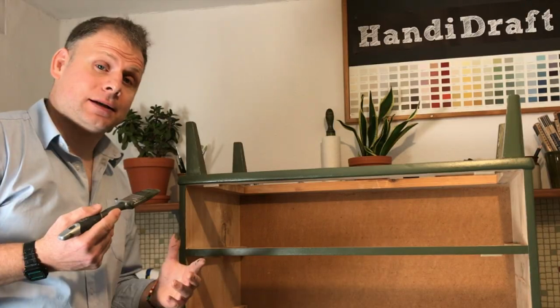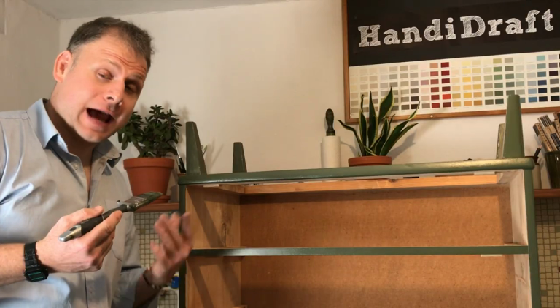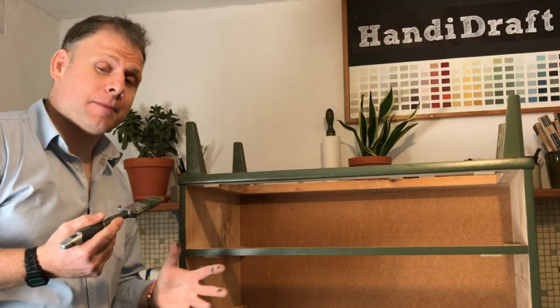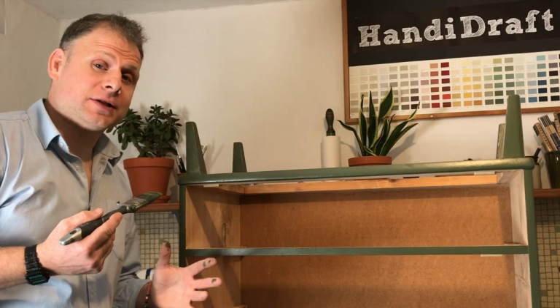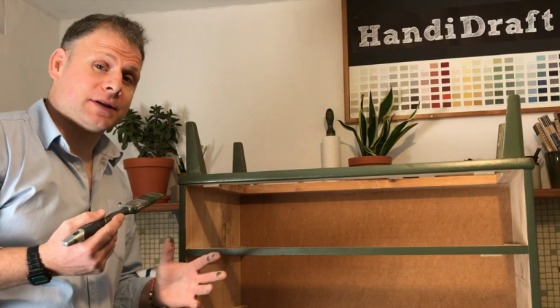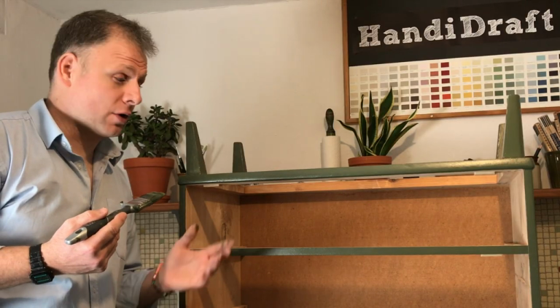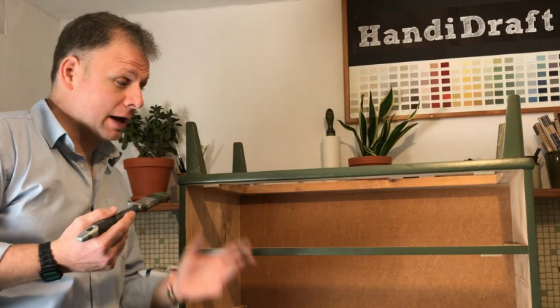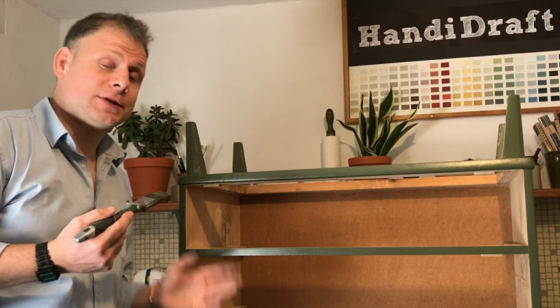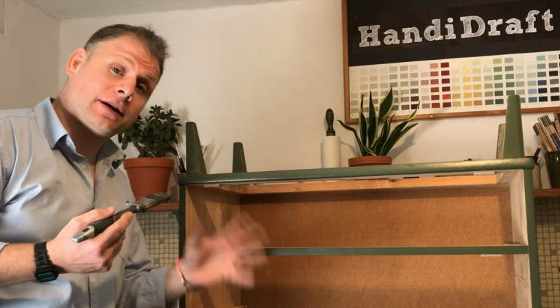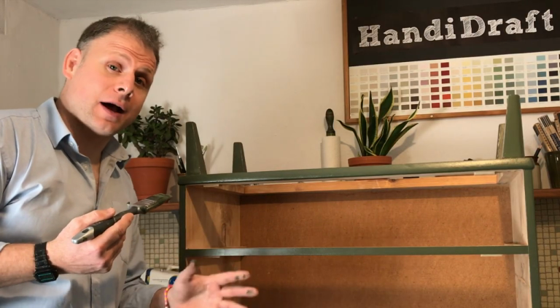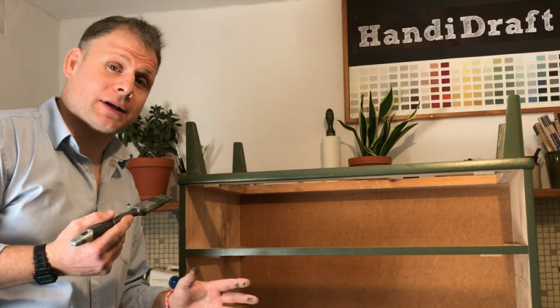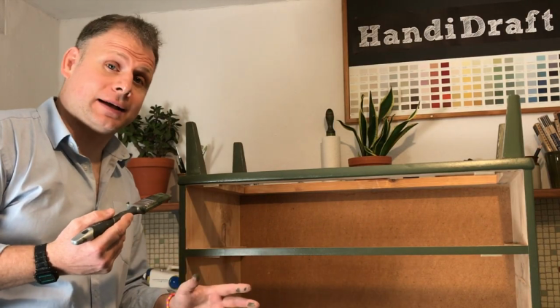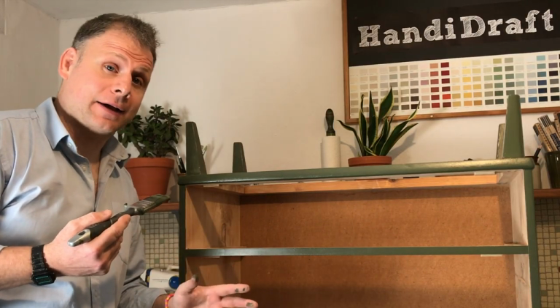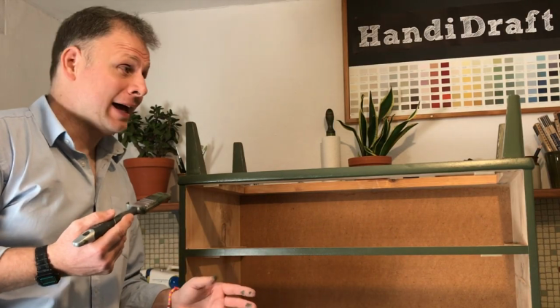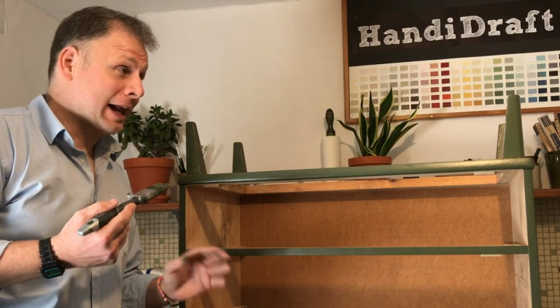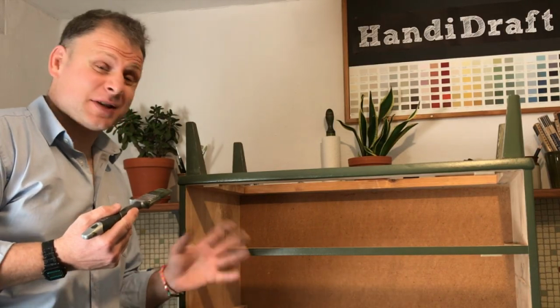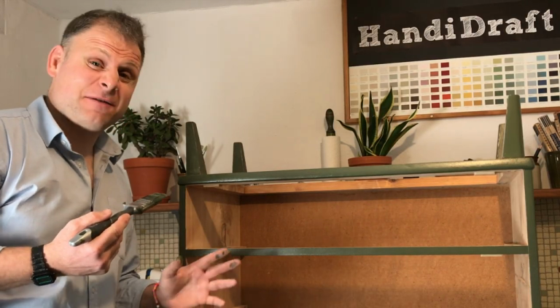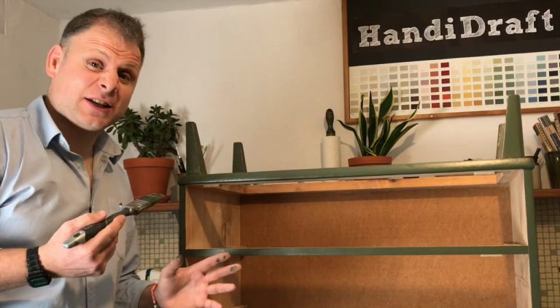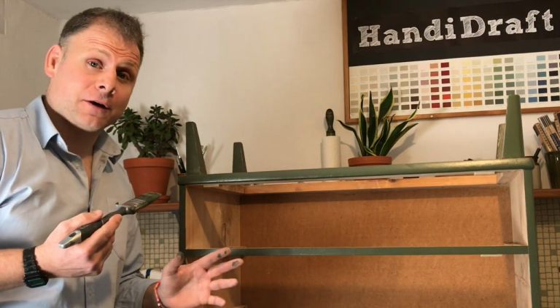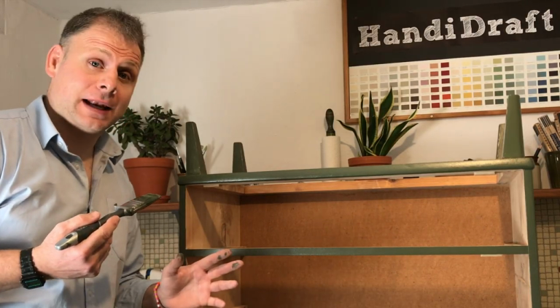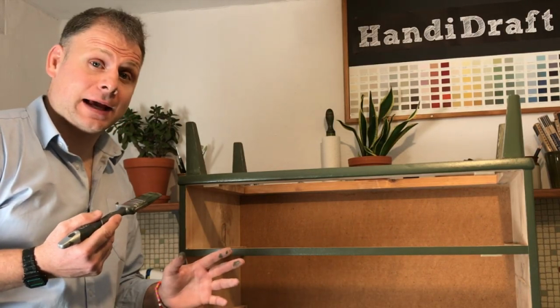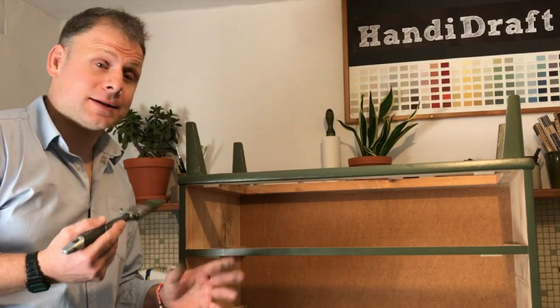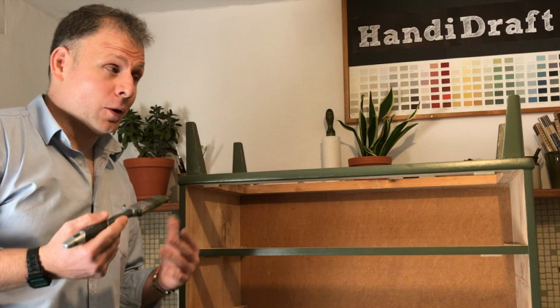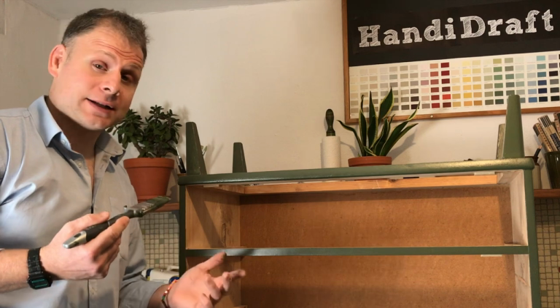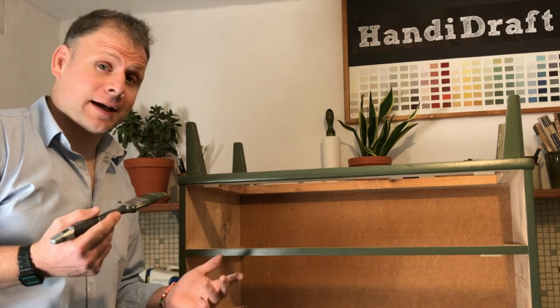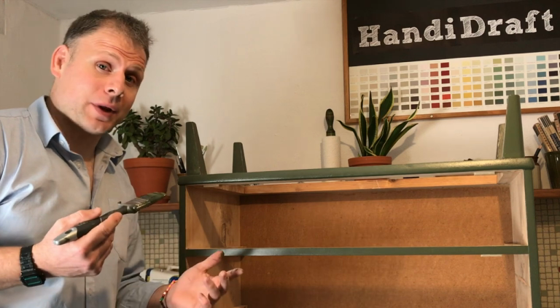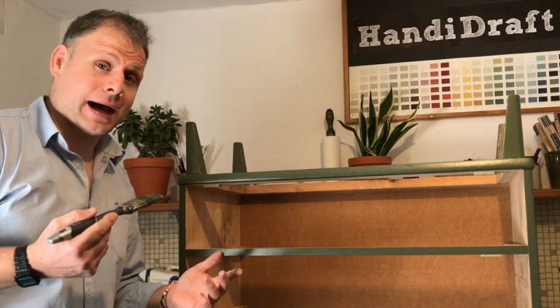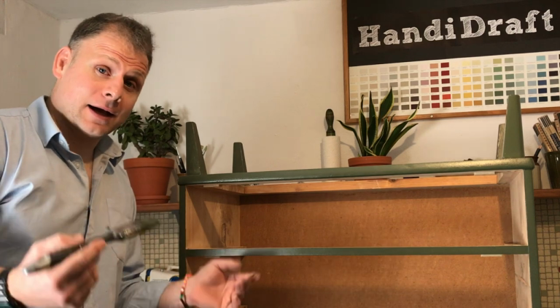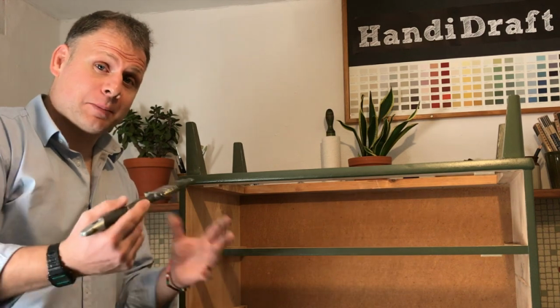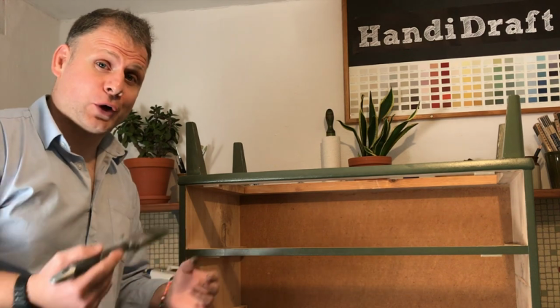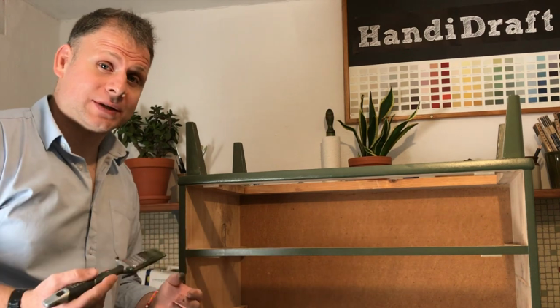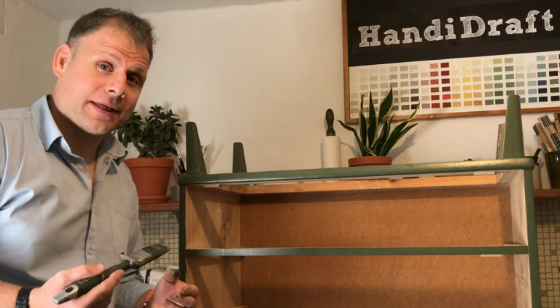Now that most of it's dry I've turned it upside down and I'm just finishing off the legs. Once I'm done with that I can put it all together.